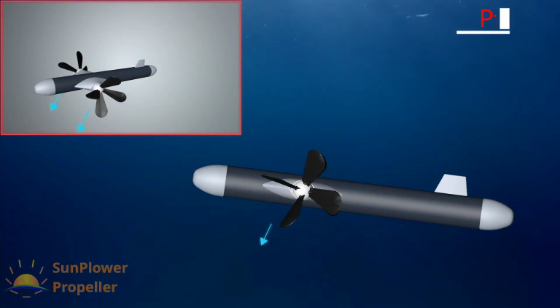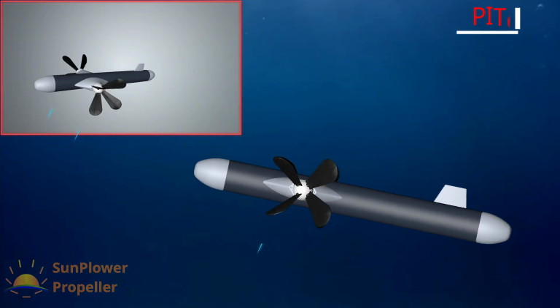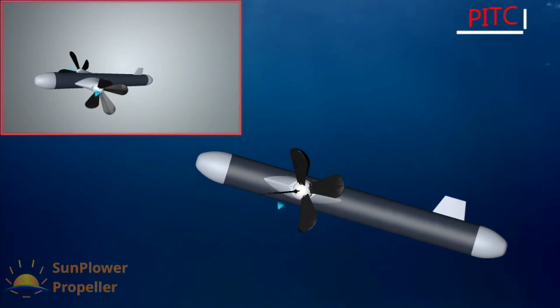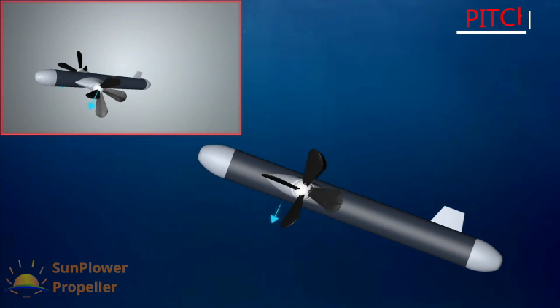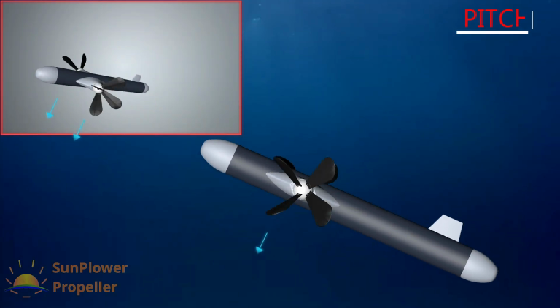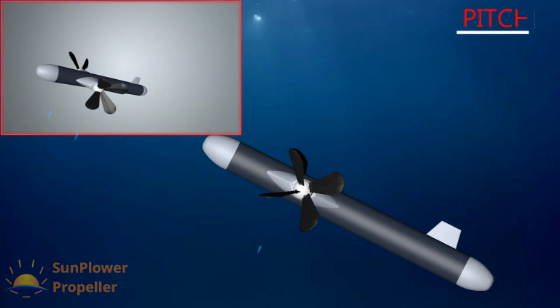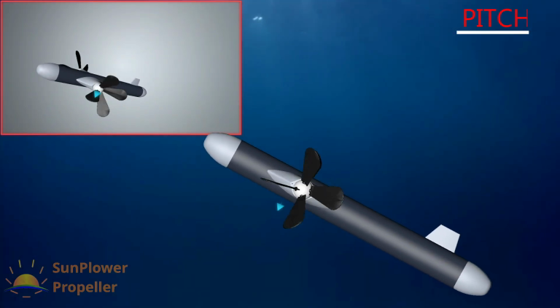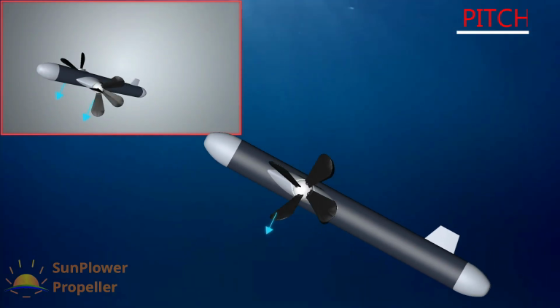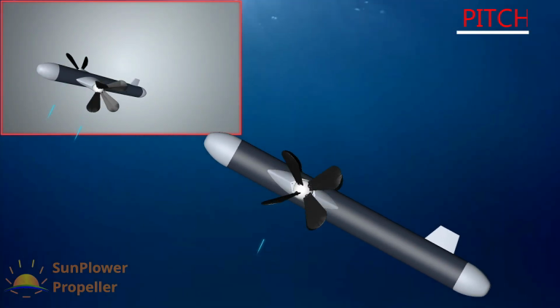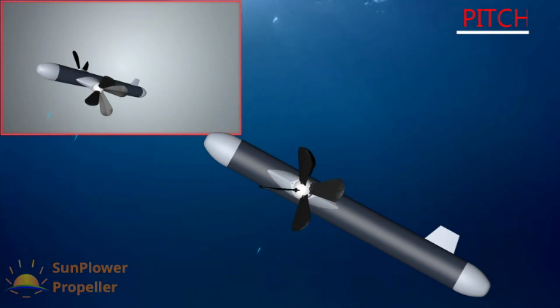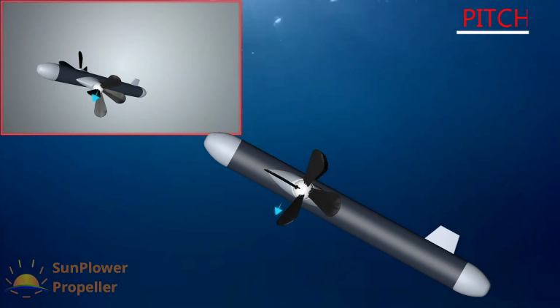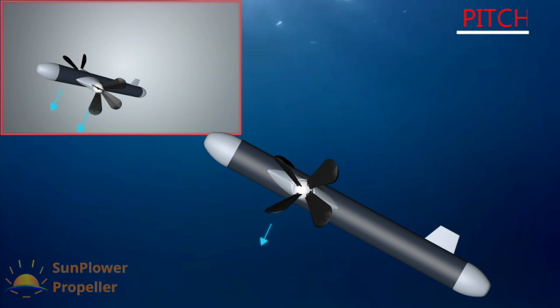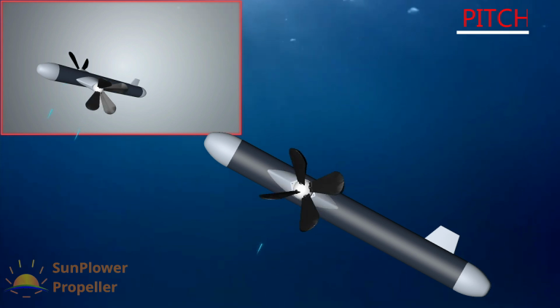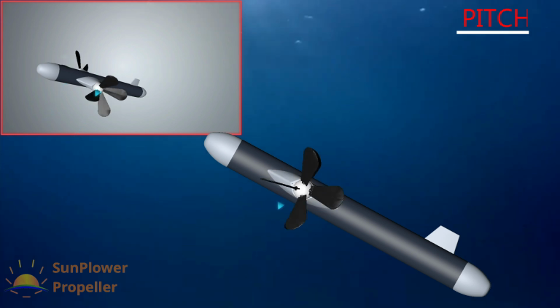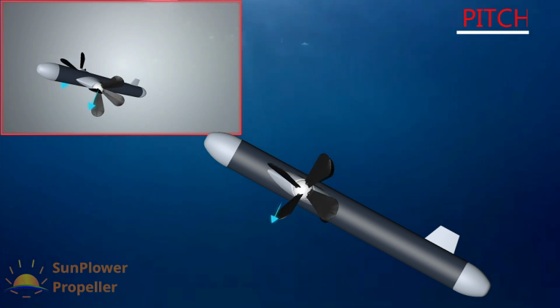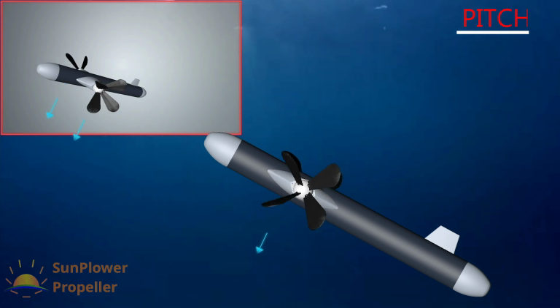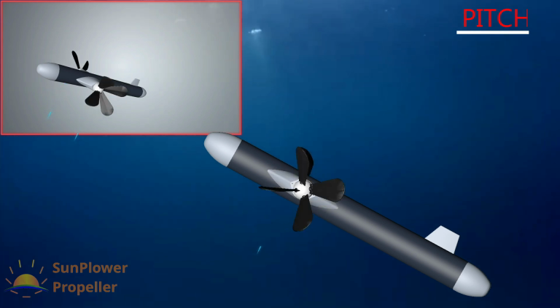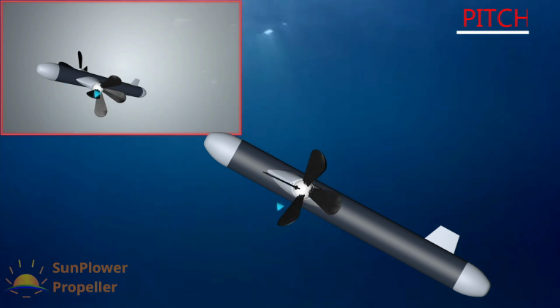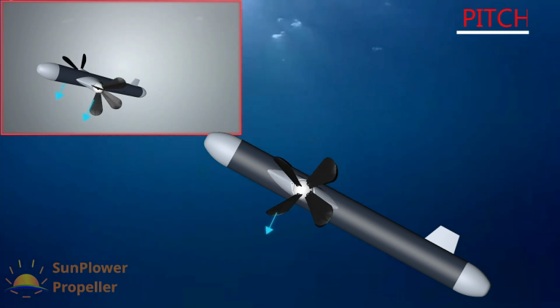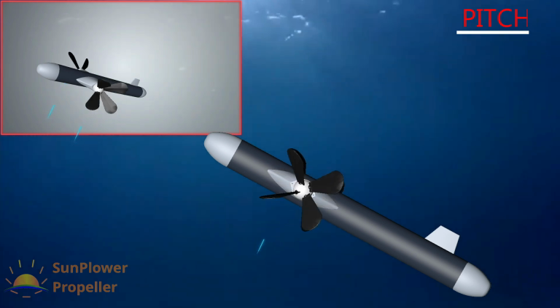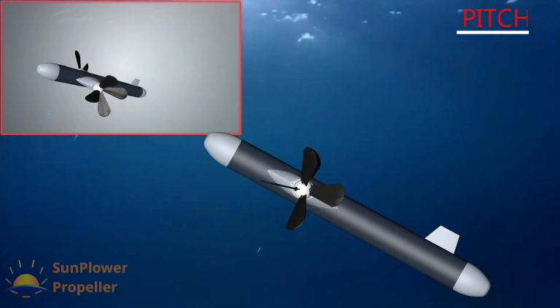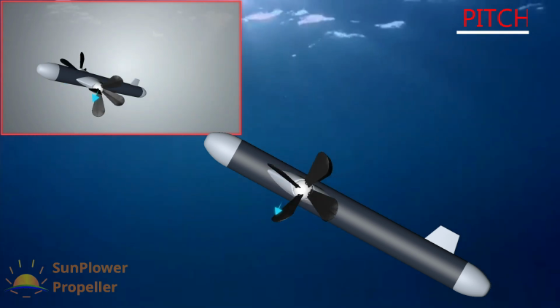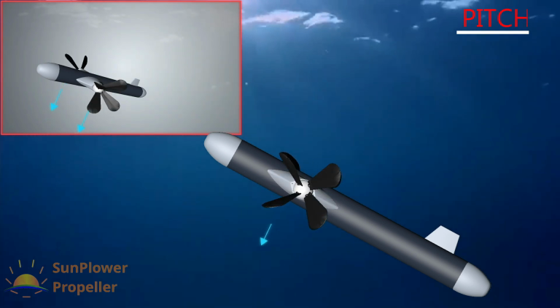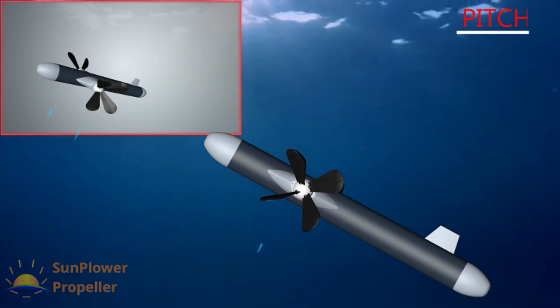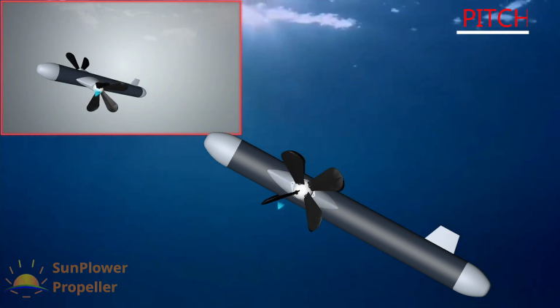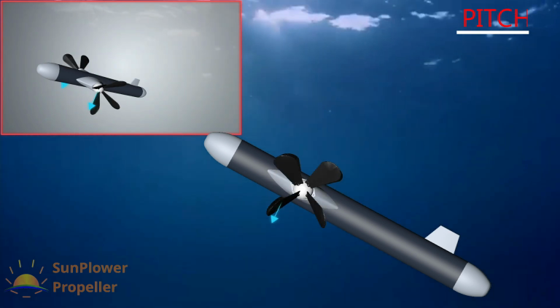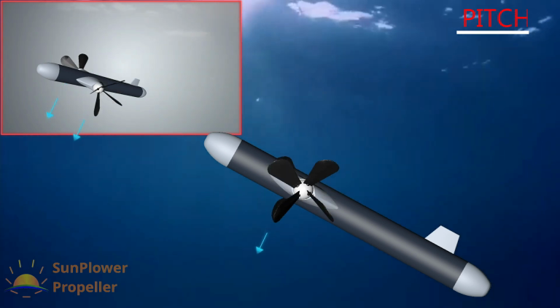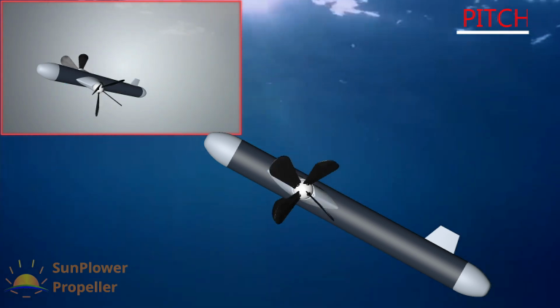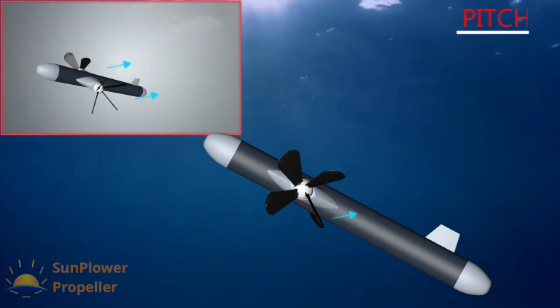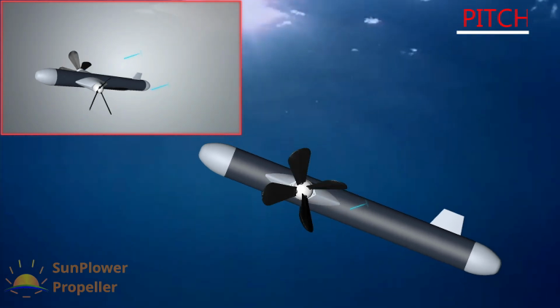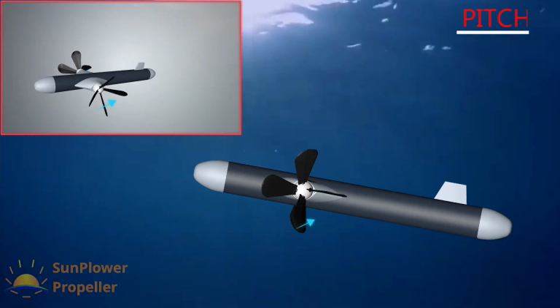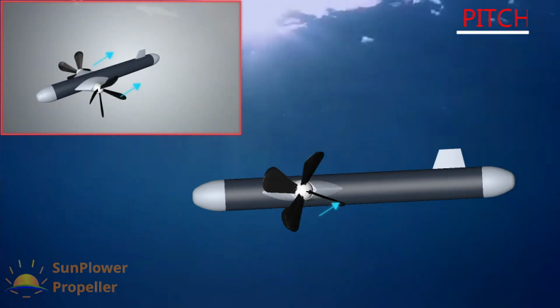Pitching, or changing the direction of thrust, is possible at 360 degrees by changing the blade angle.